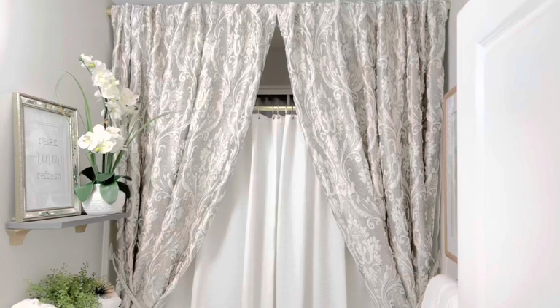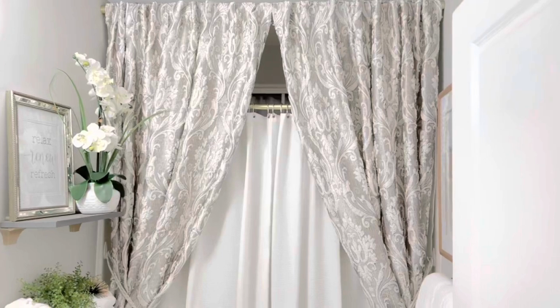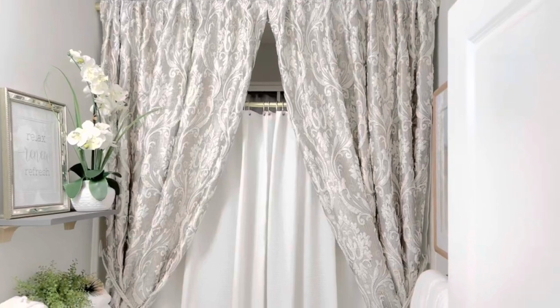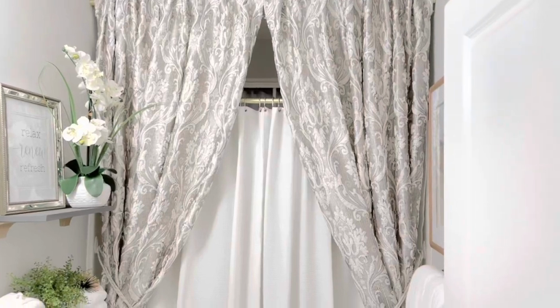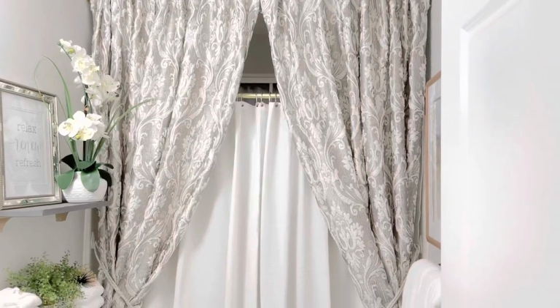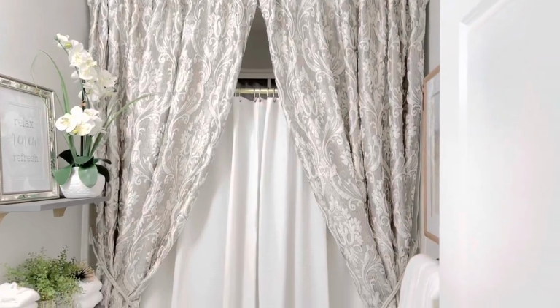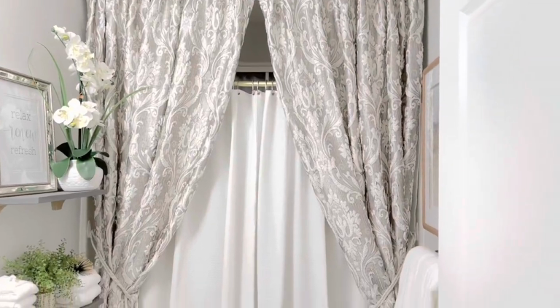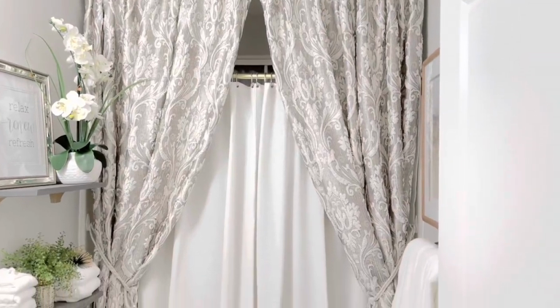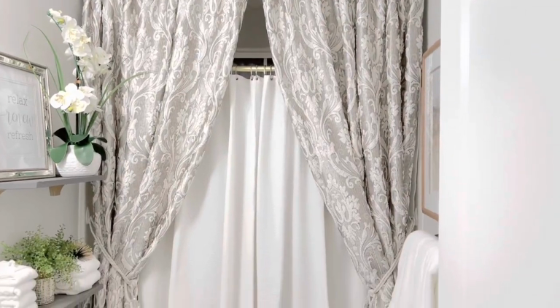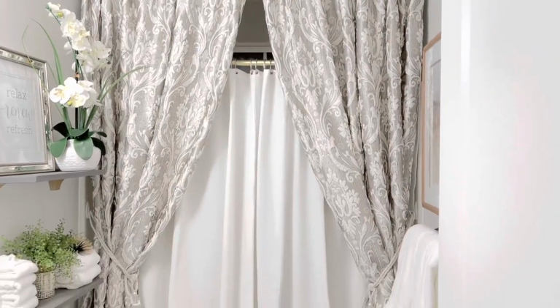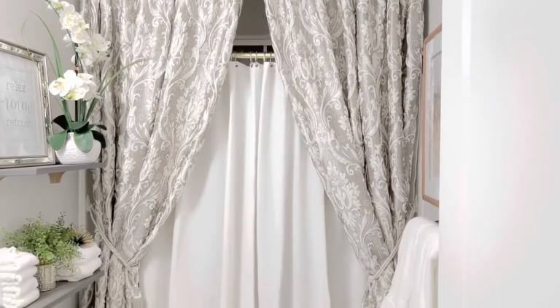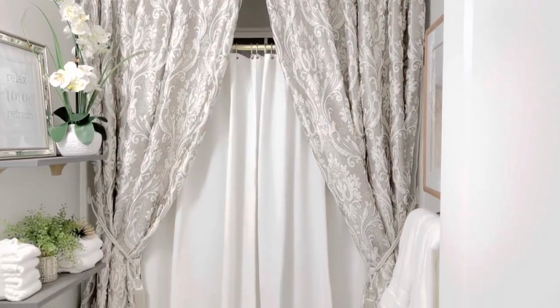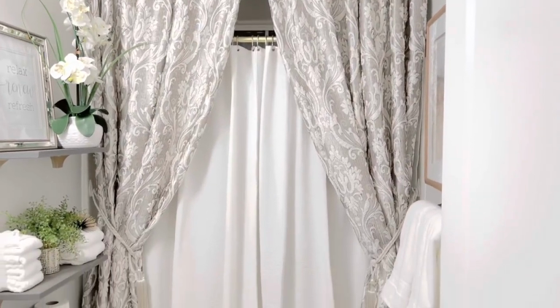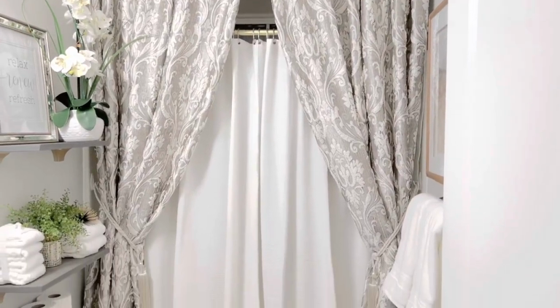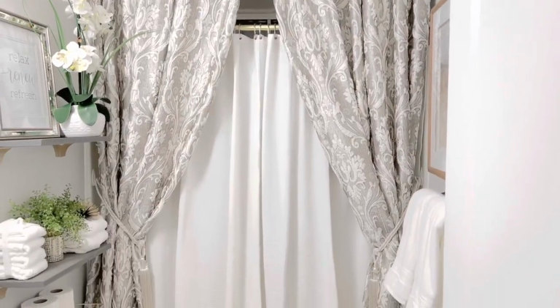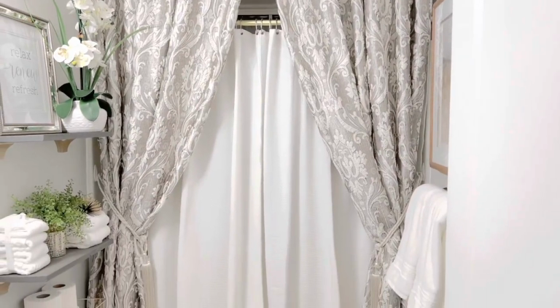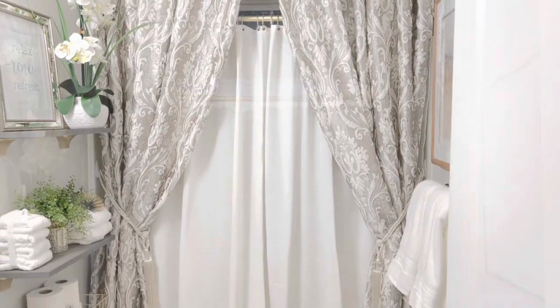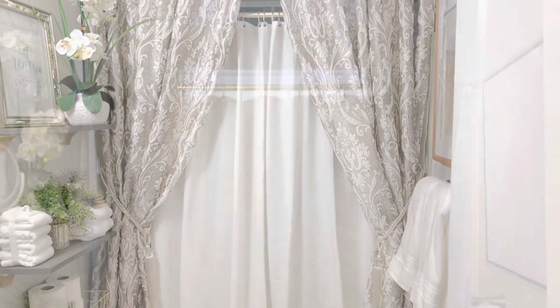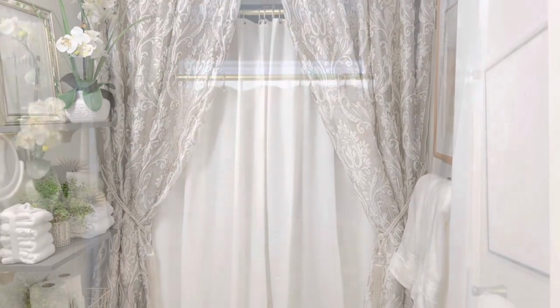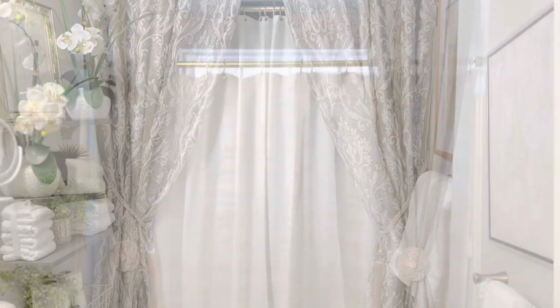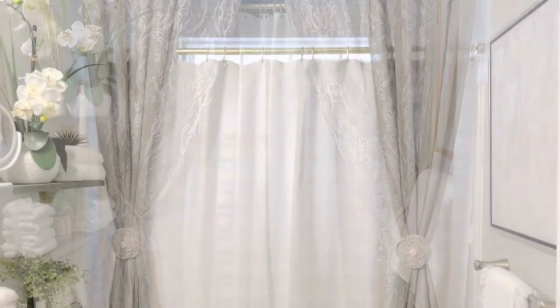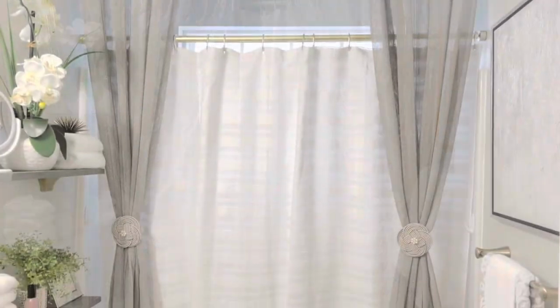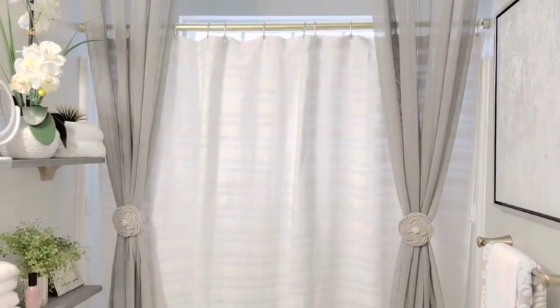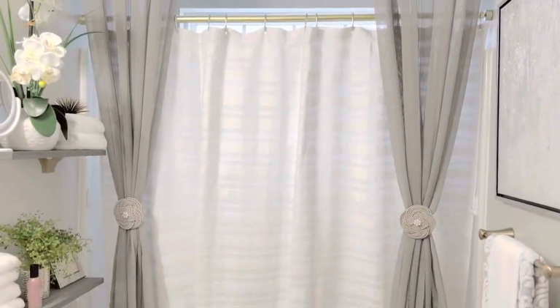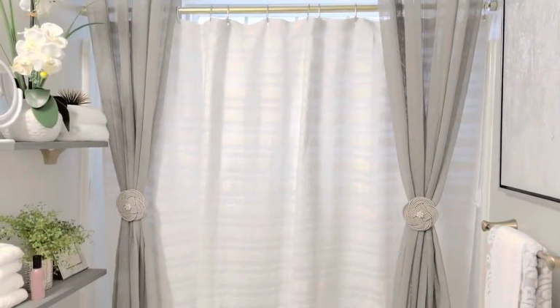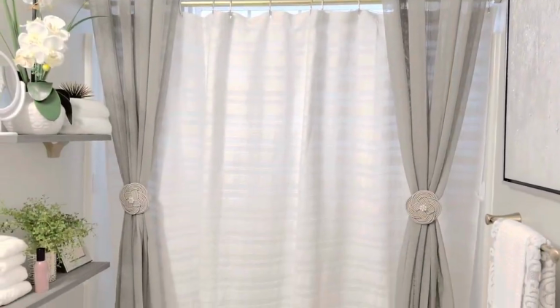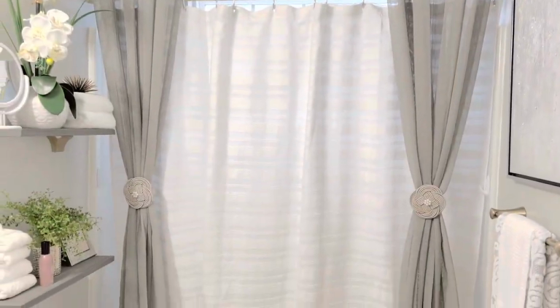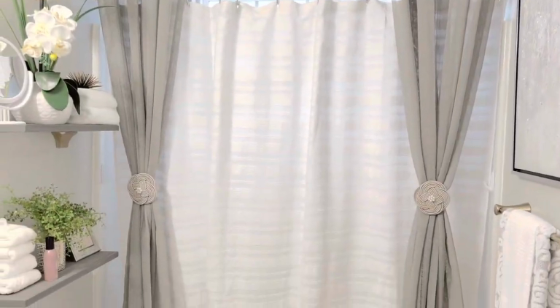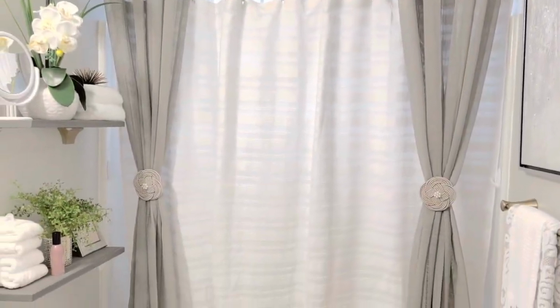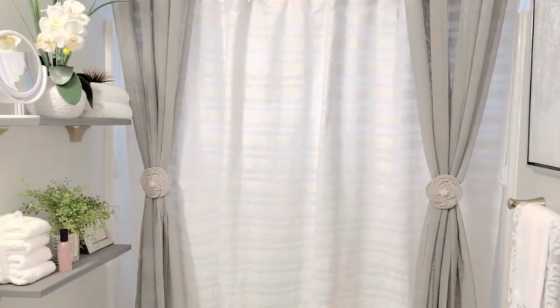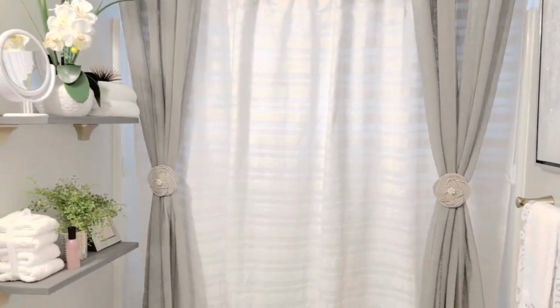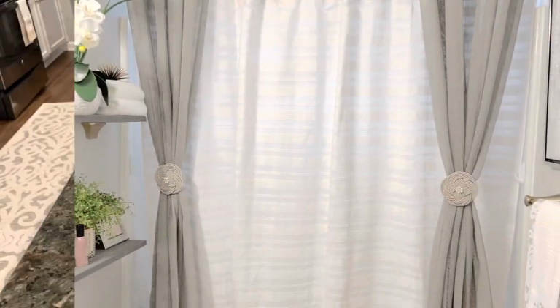Hi guys, it's Michelle. Today I'm going to show you my guest bathroom and I'm going to do some cleaning.